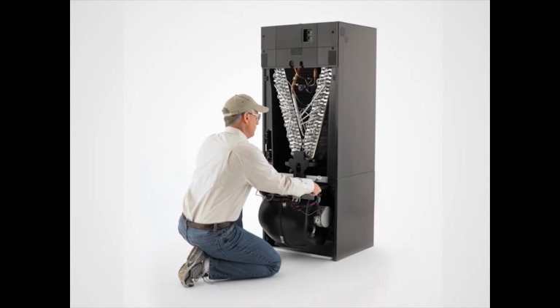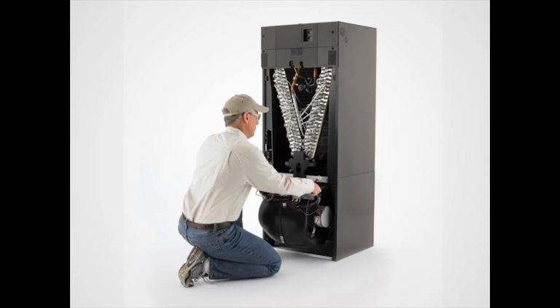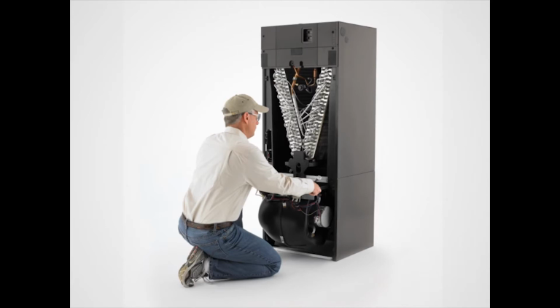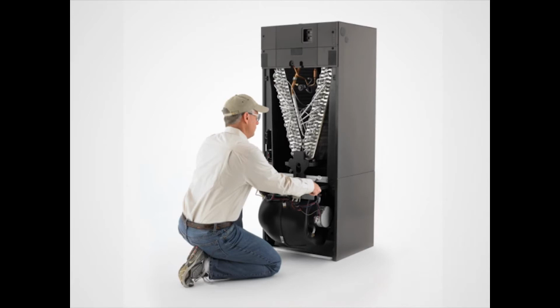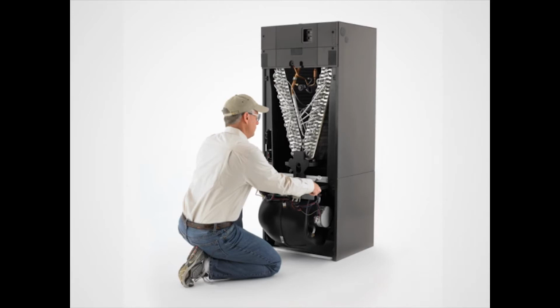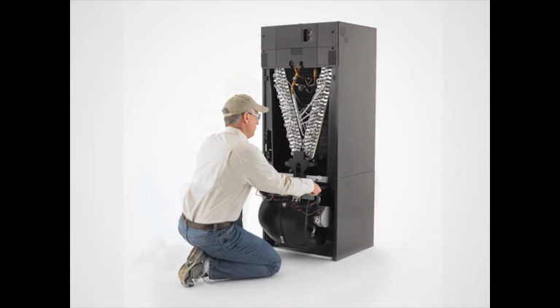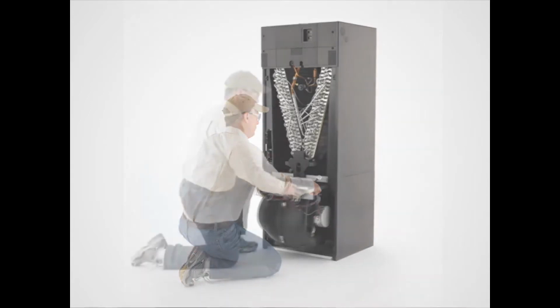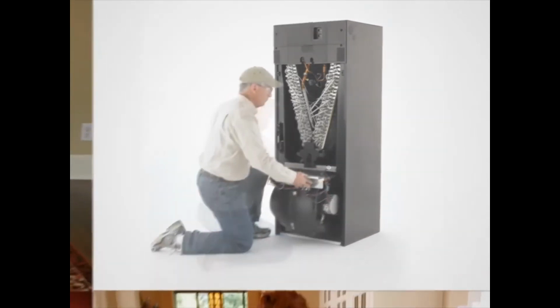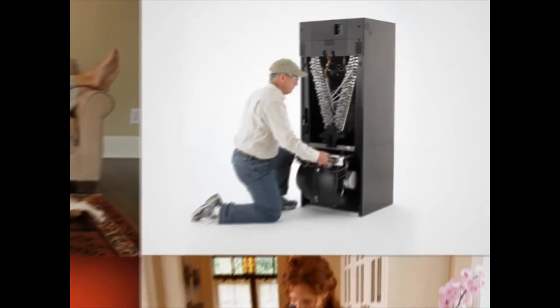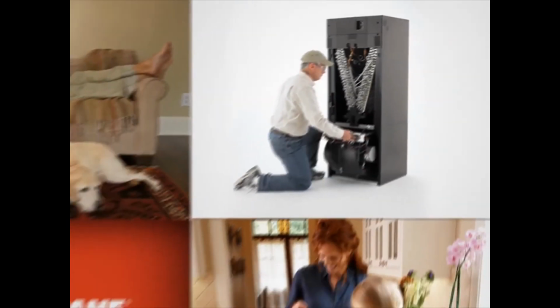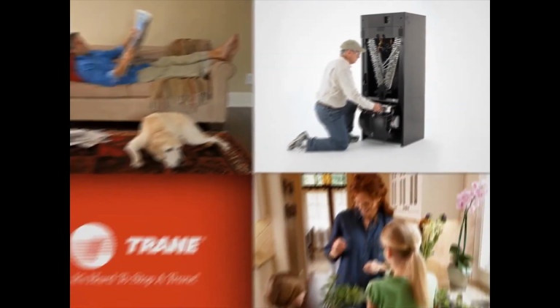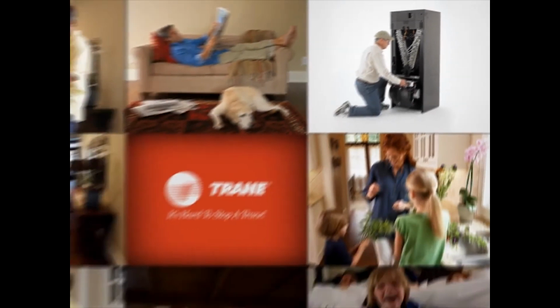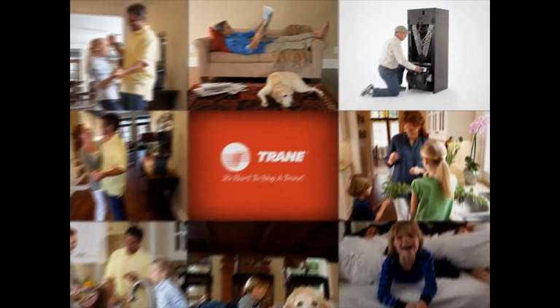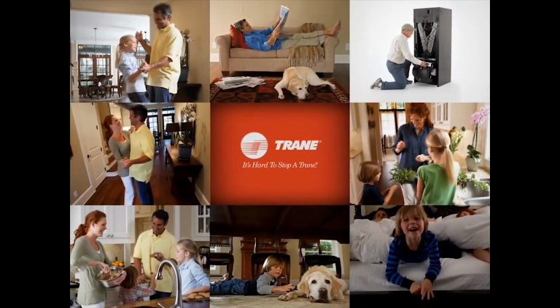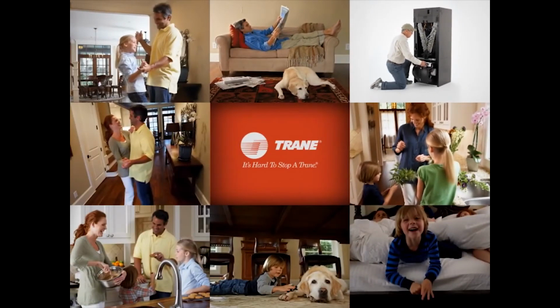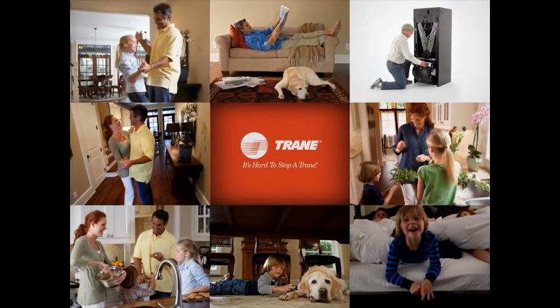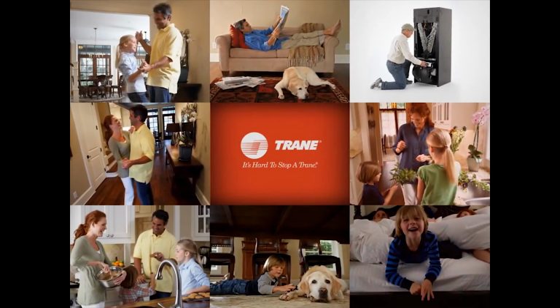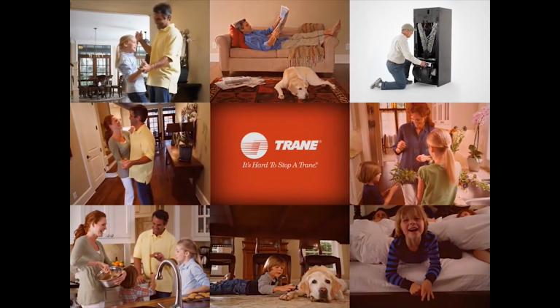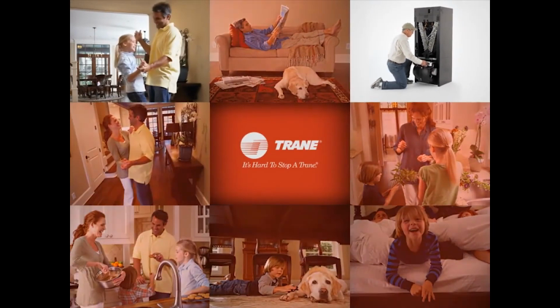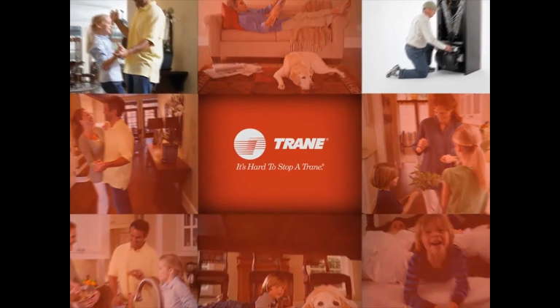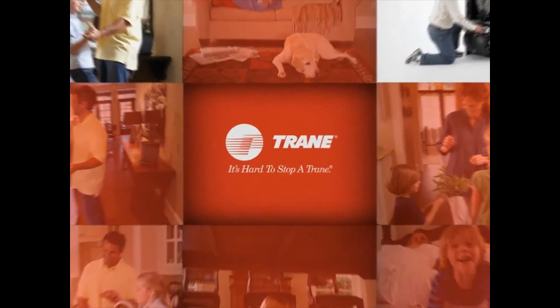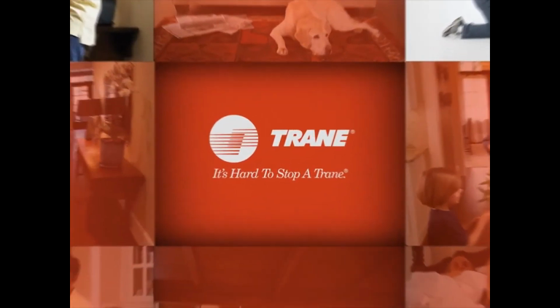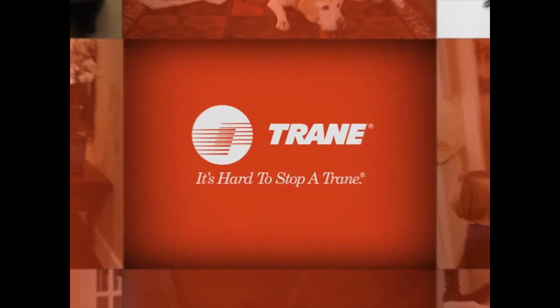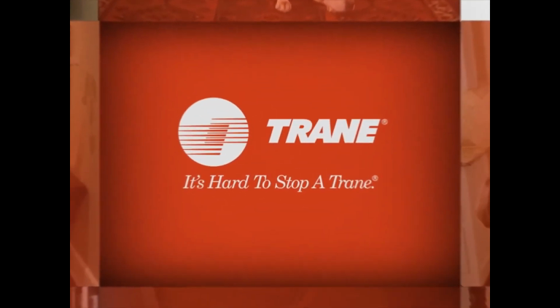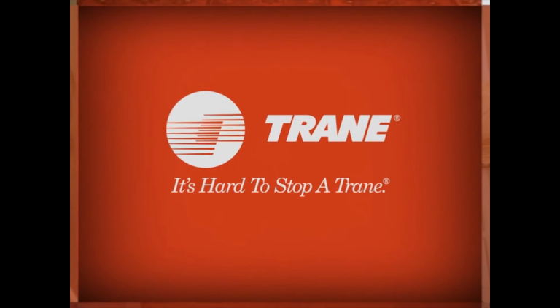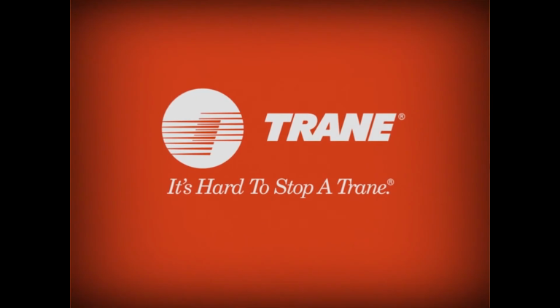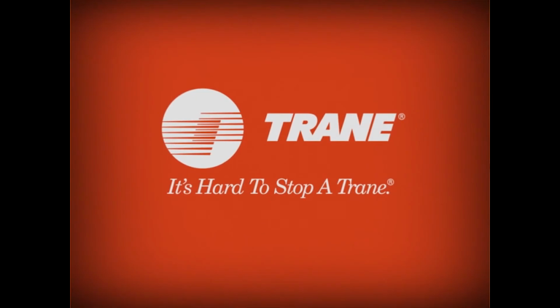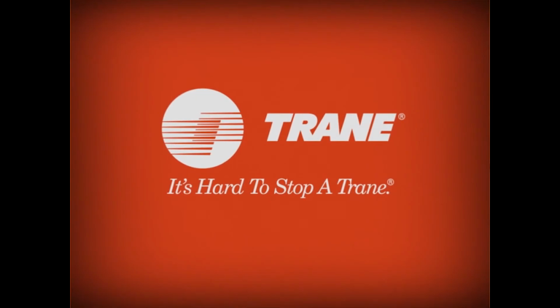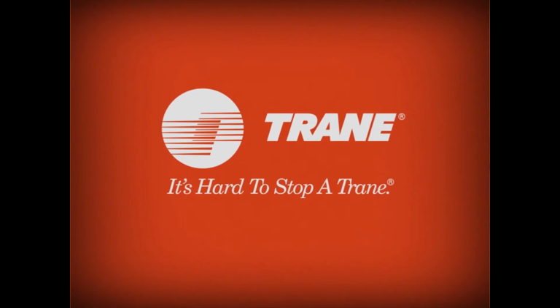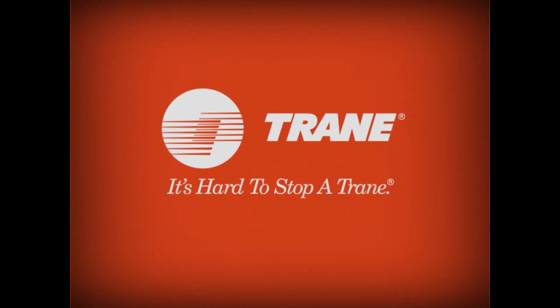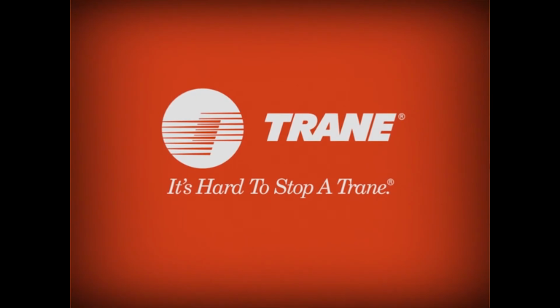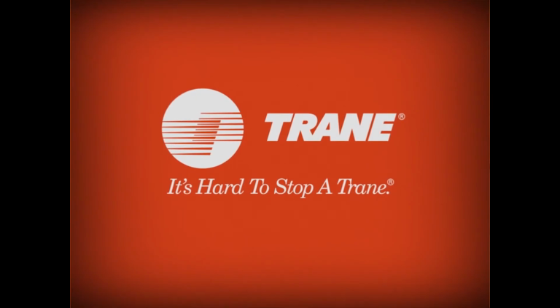From the expert engineers who designed your Hyperion to the knowledgeable dealer who installs it, you'll know that Trane is dedicated to quality and comfort every step of the way.